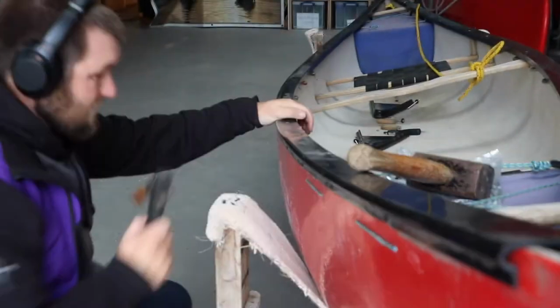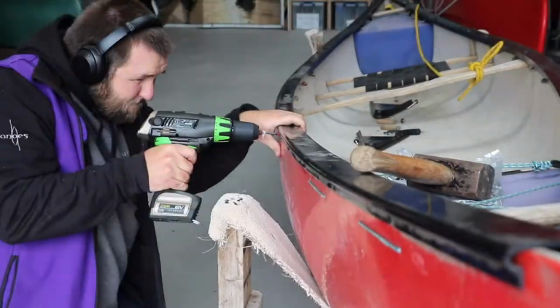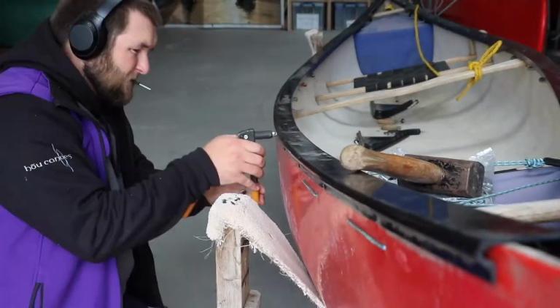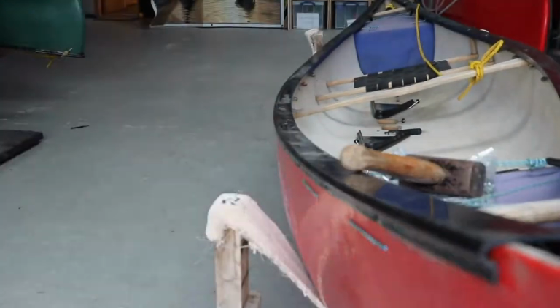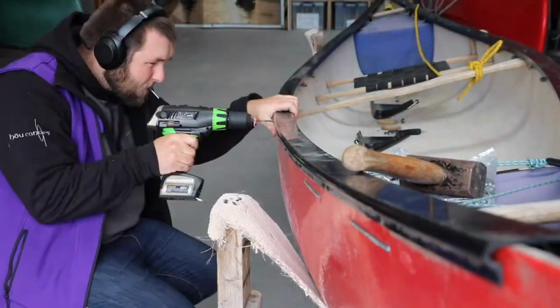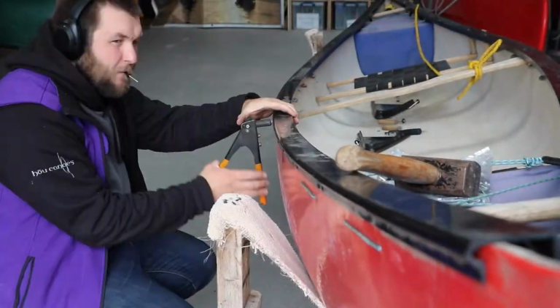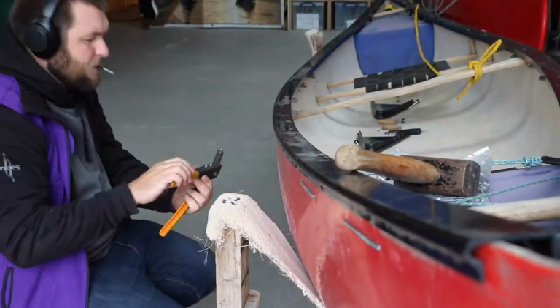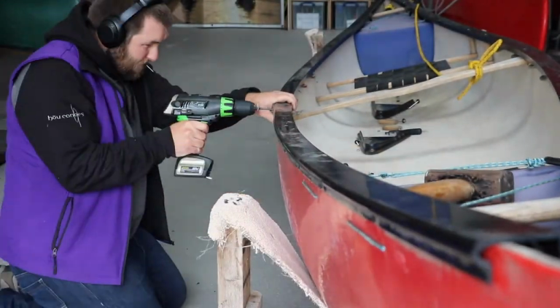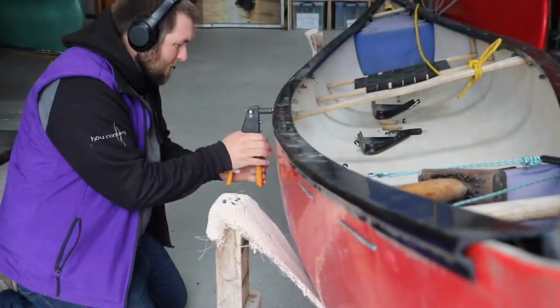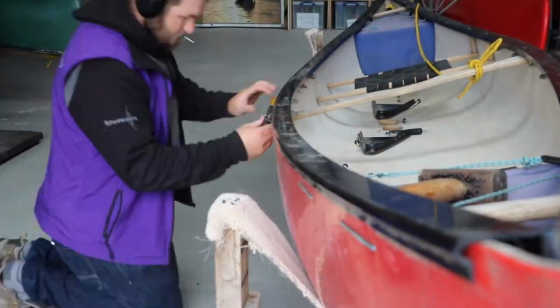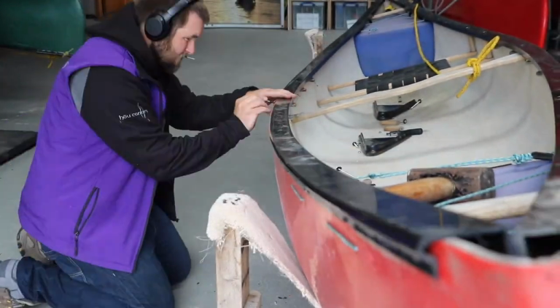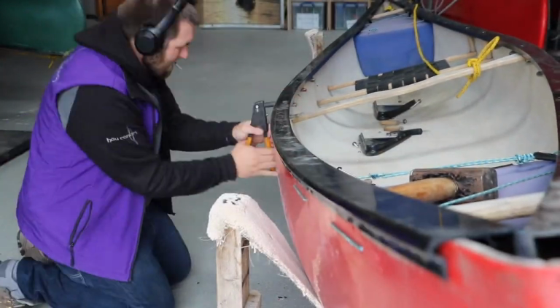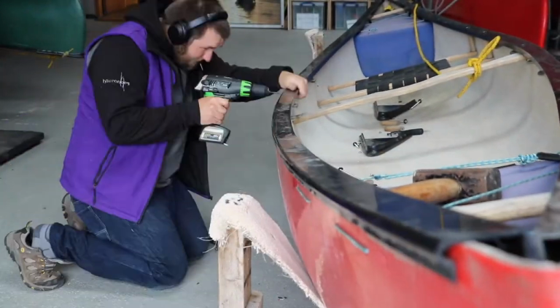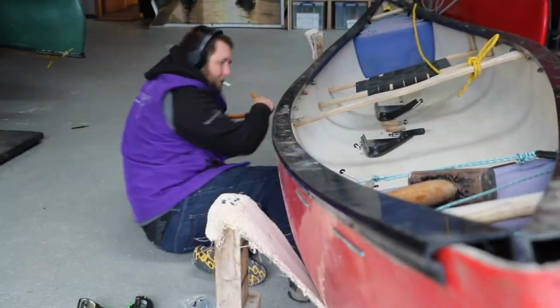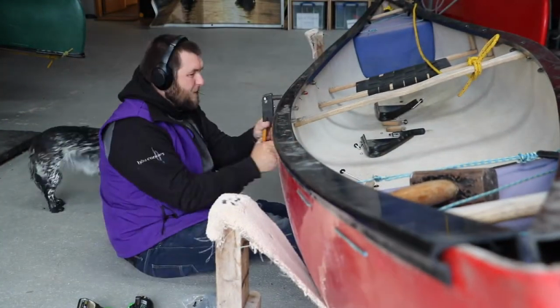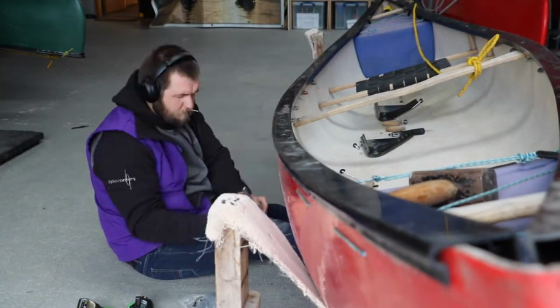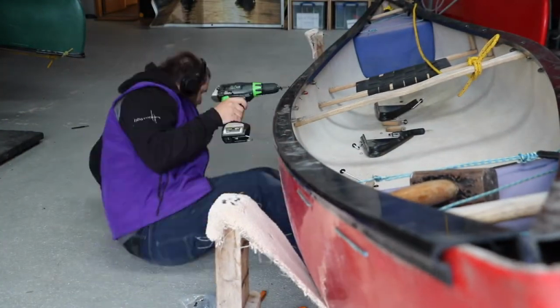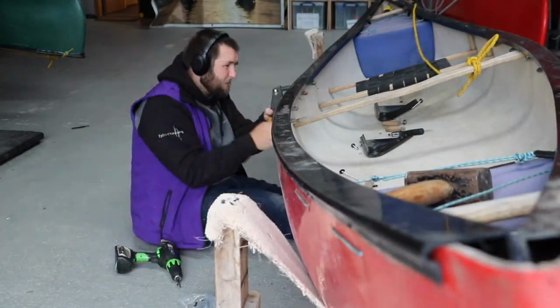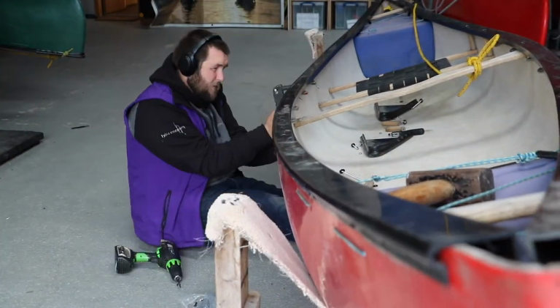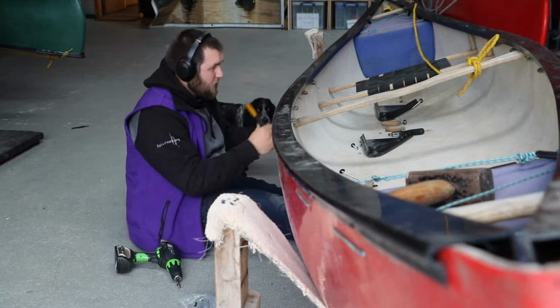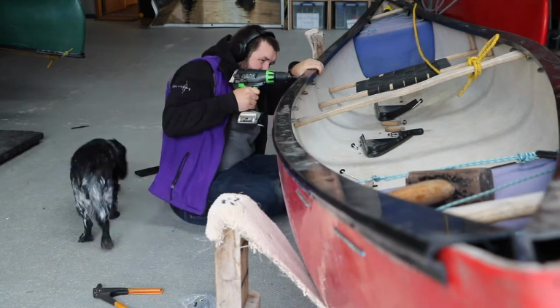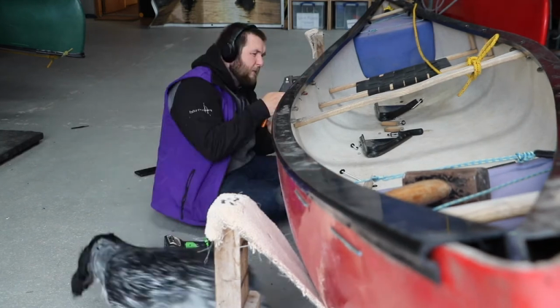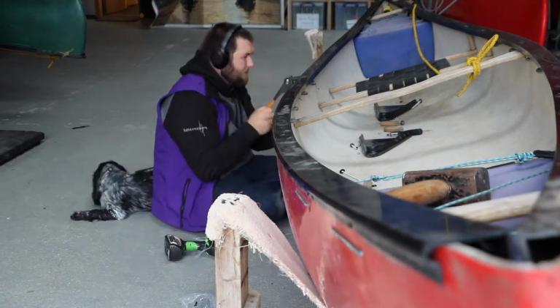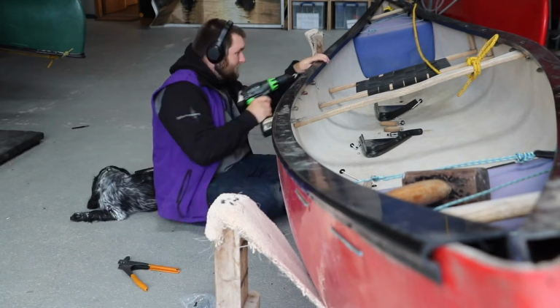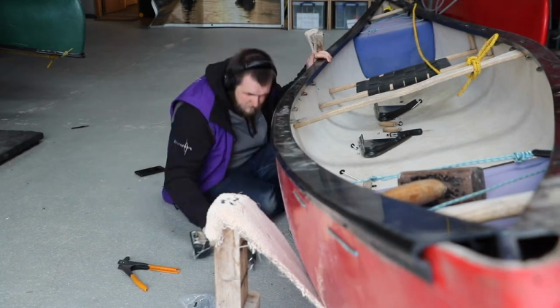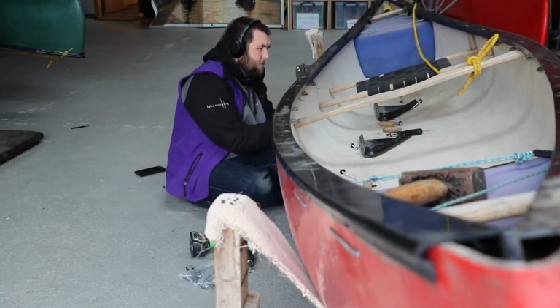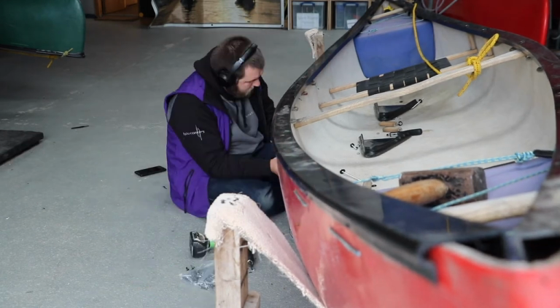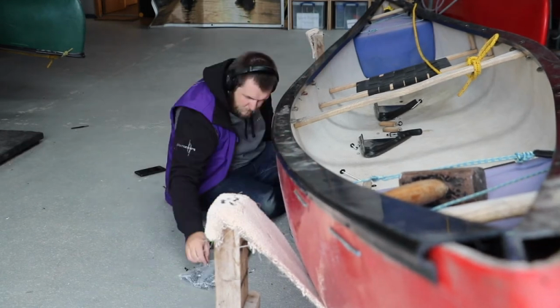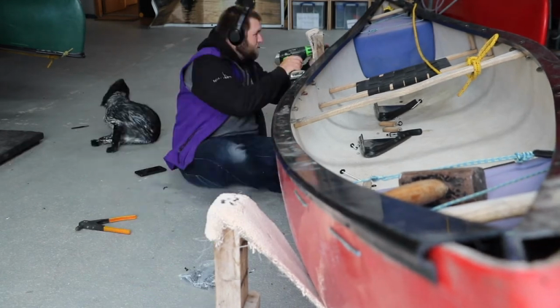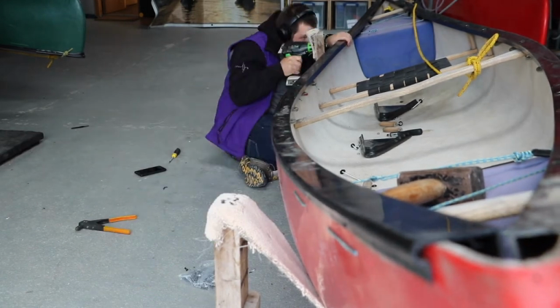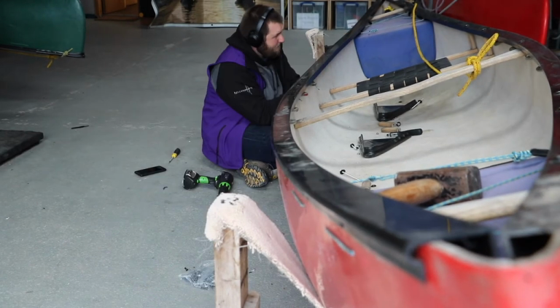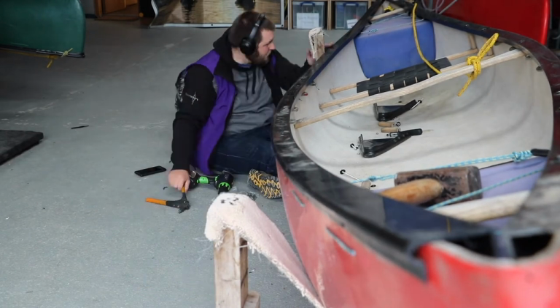Now we're on to the really riveting task of just drilling and riveting until we reach the far end of the boat.